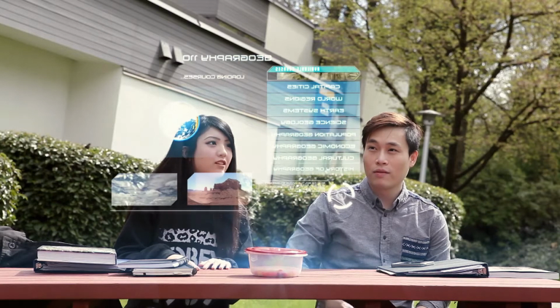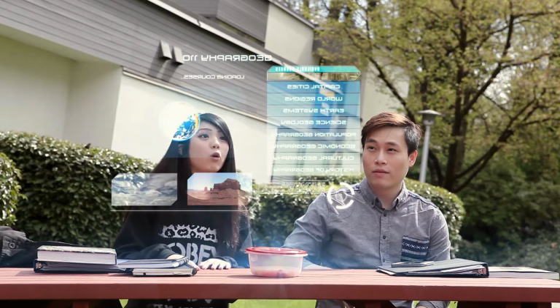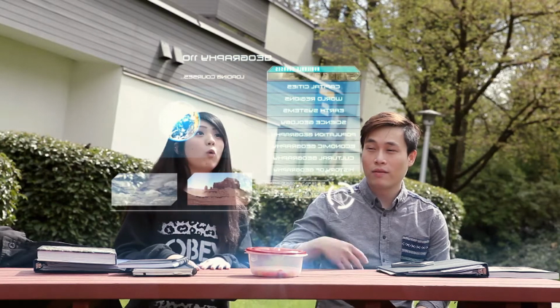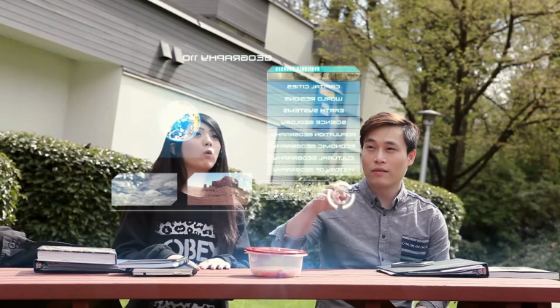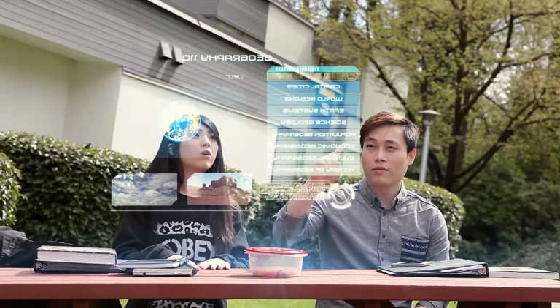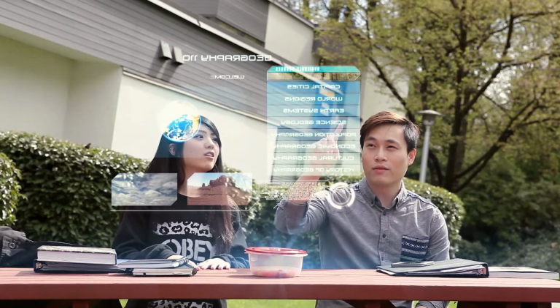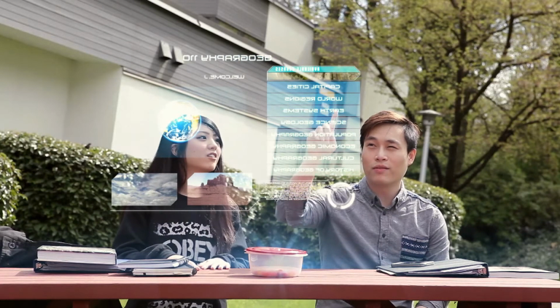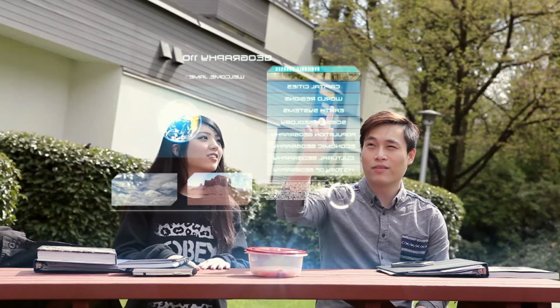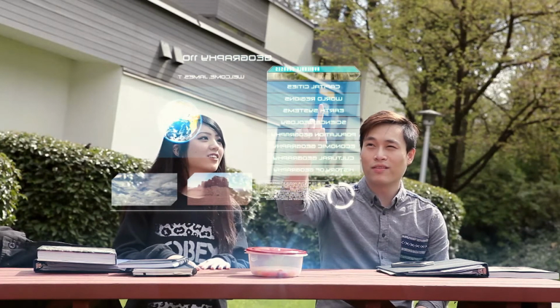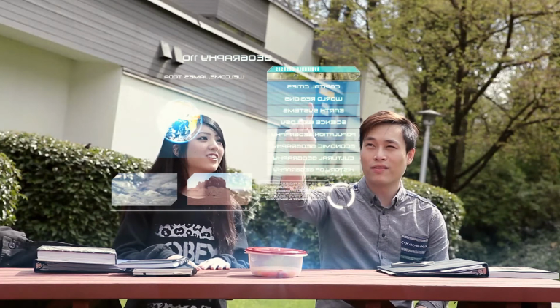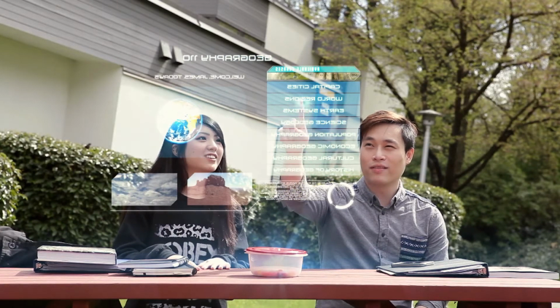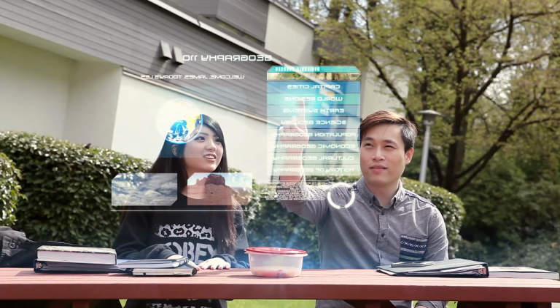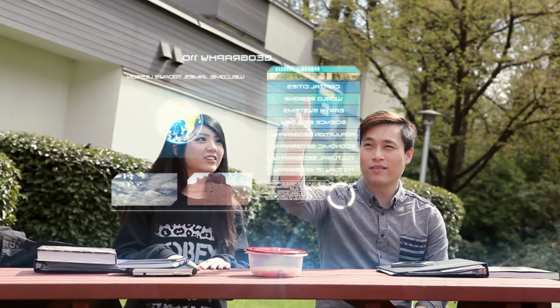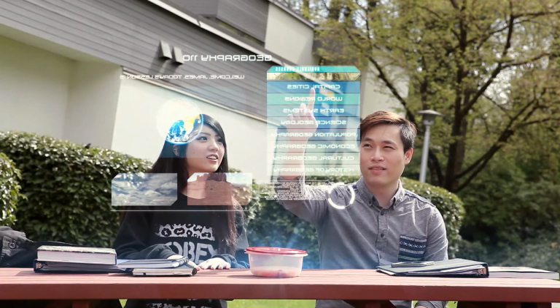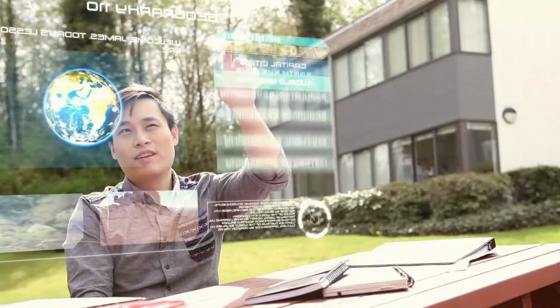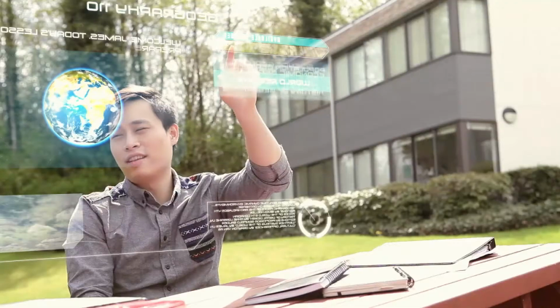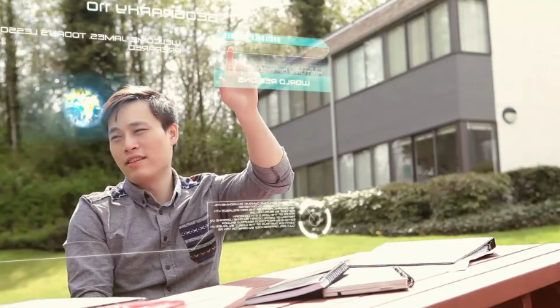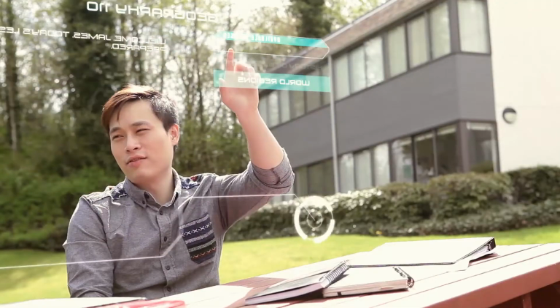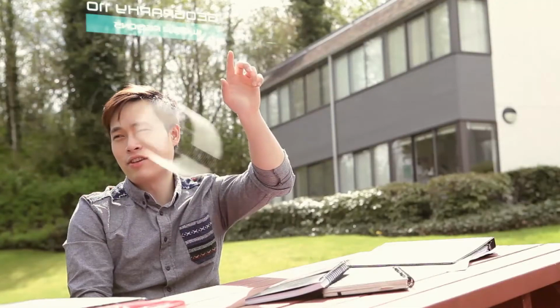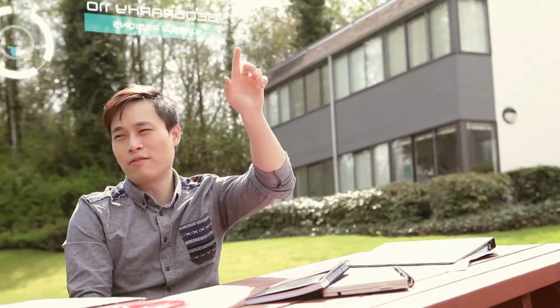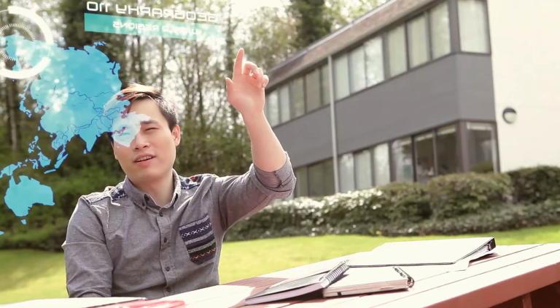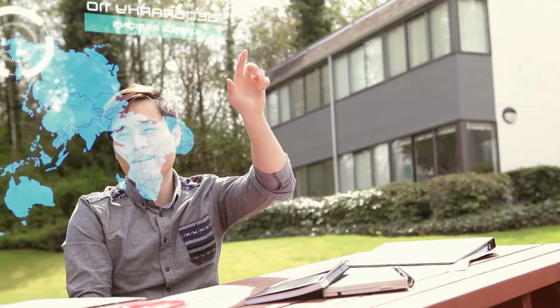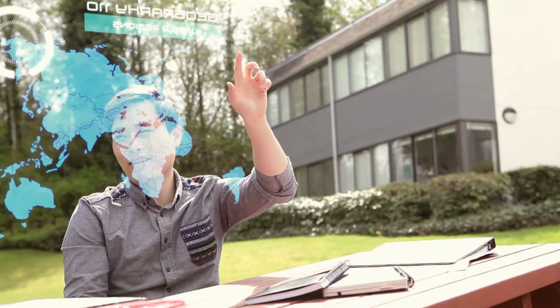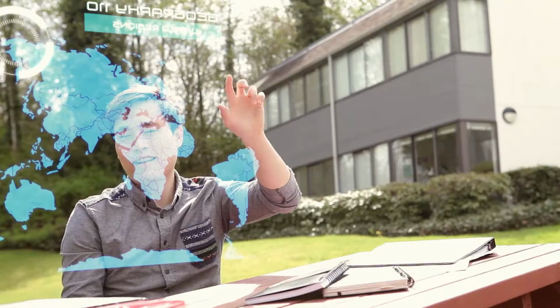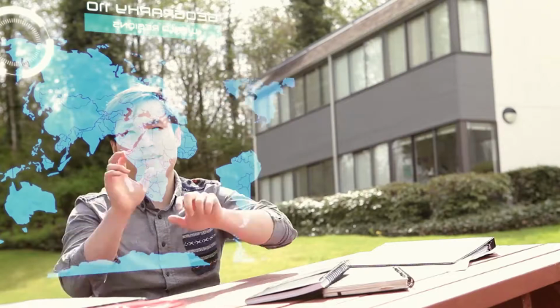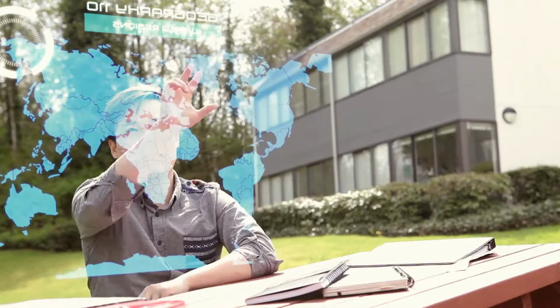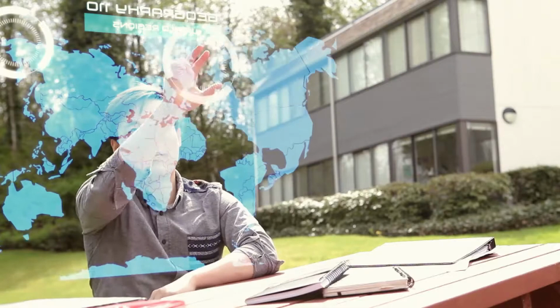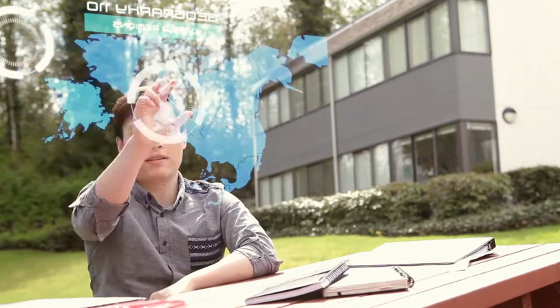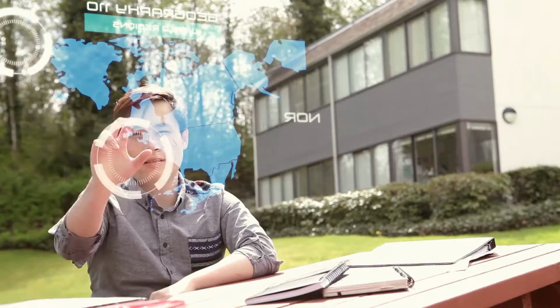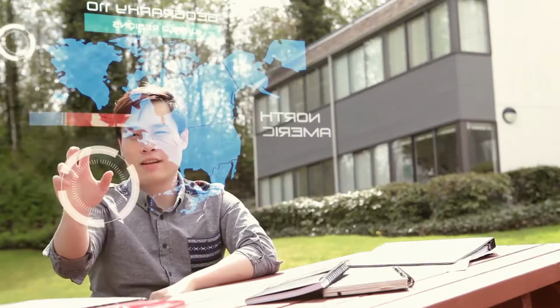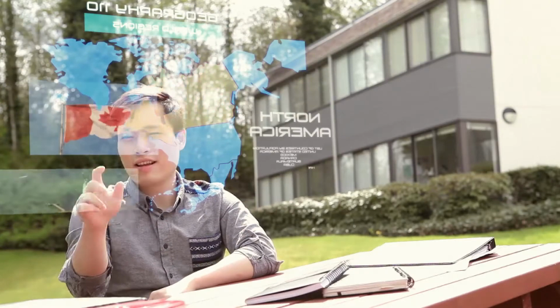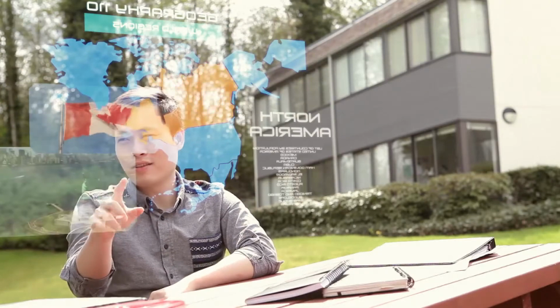It's no longer a need to carry around heavy textbooks. With the V-Screen, you can have all your books in one place.